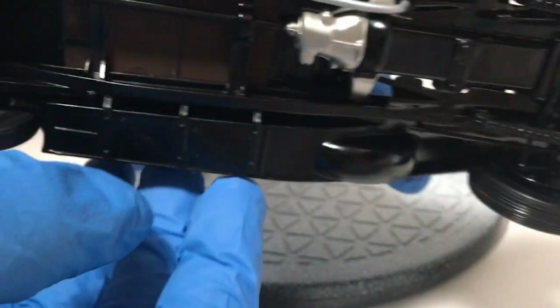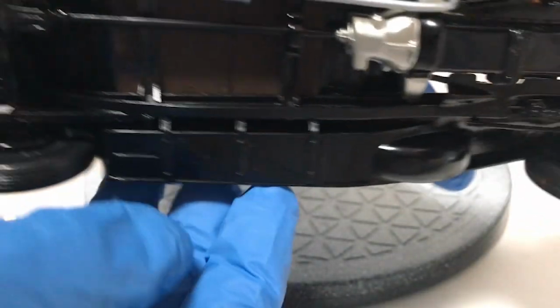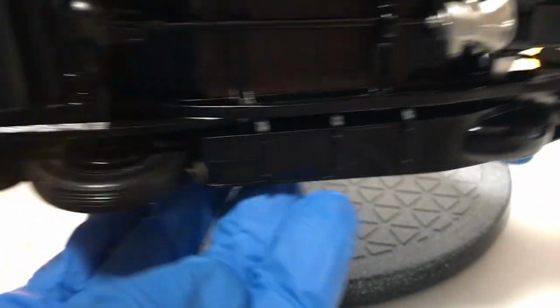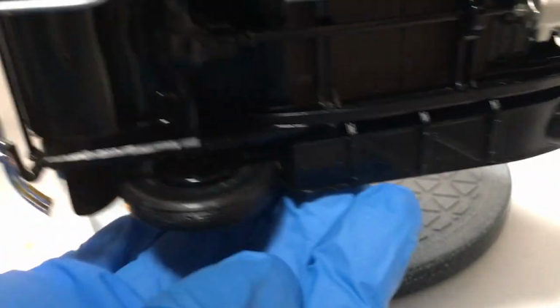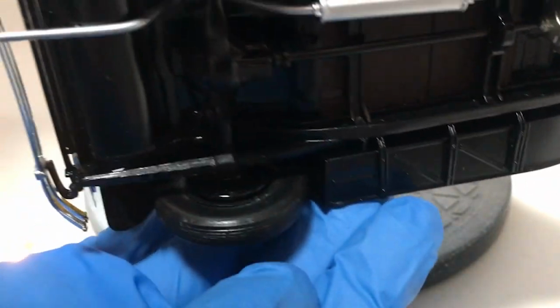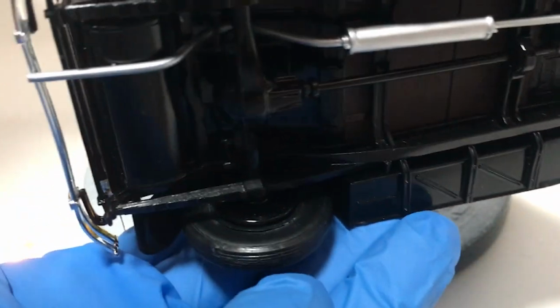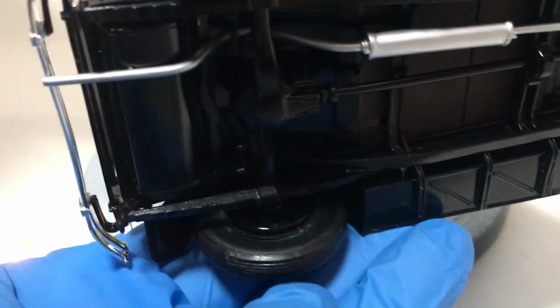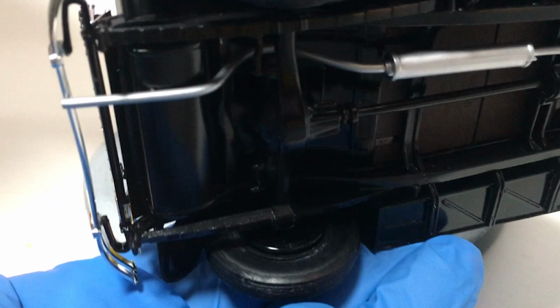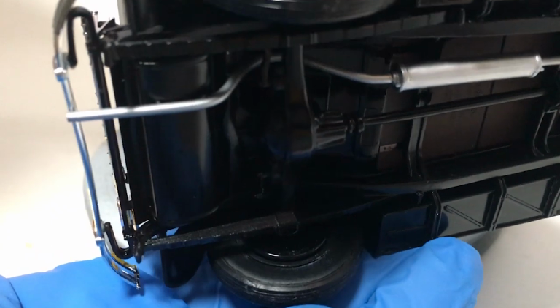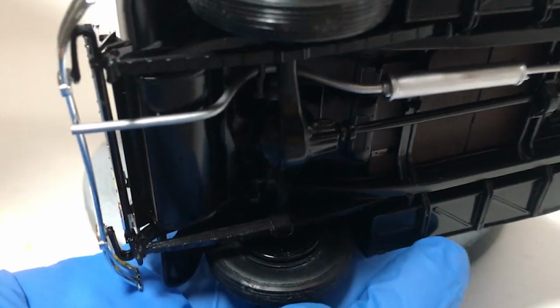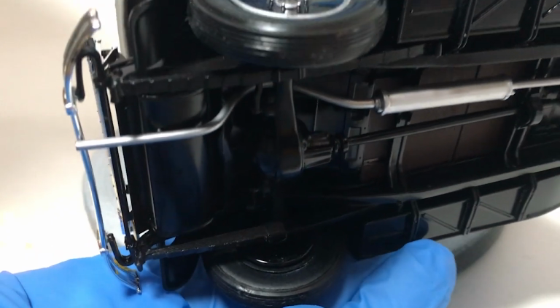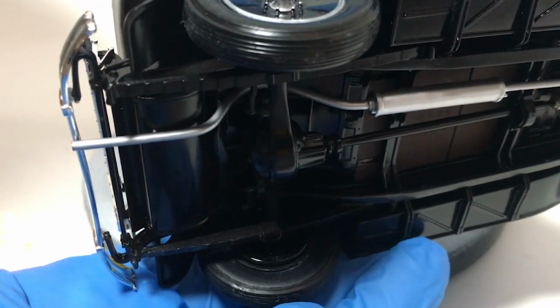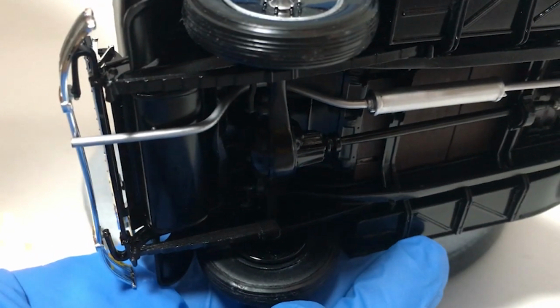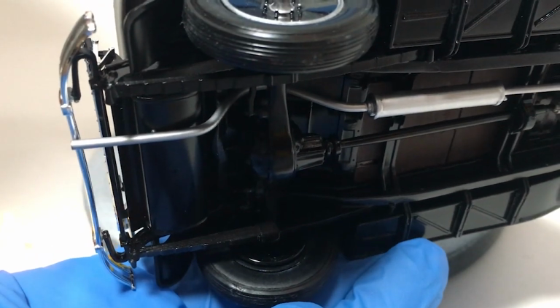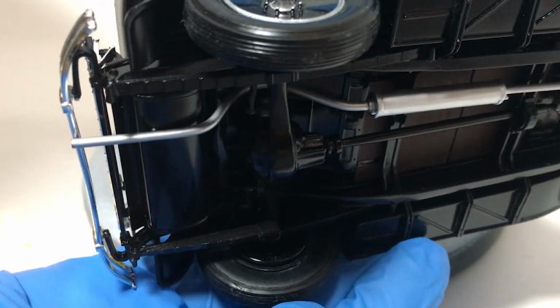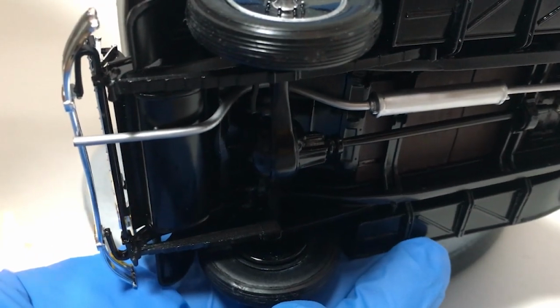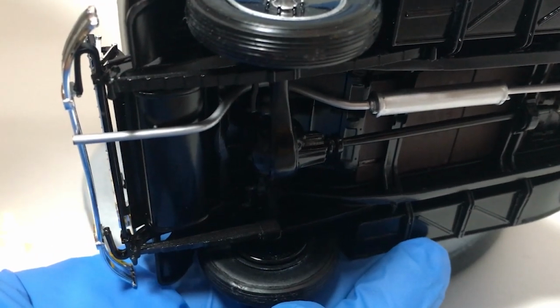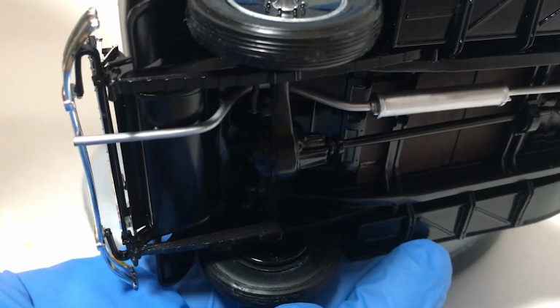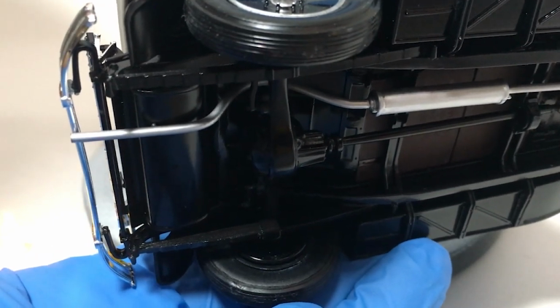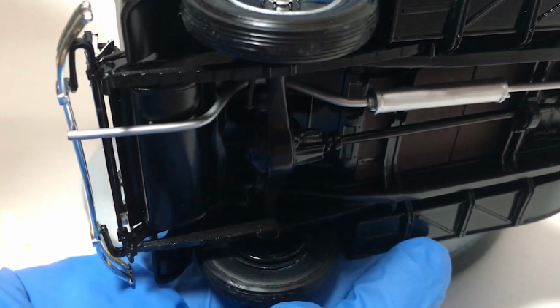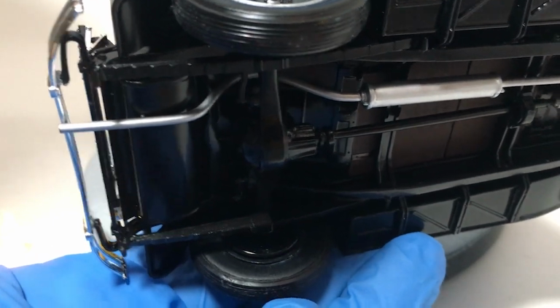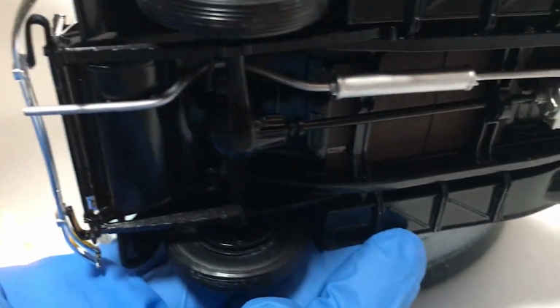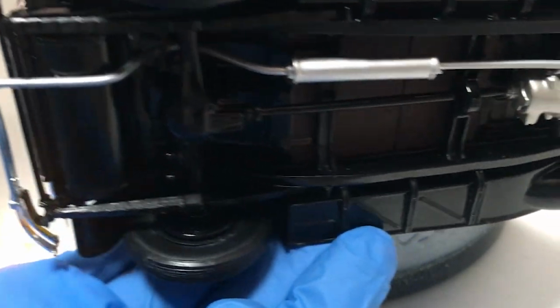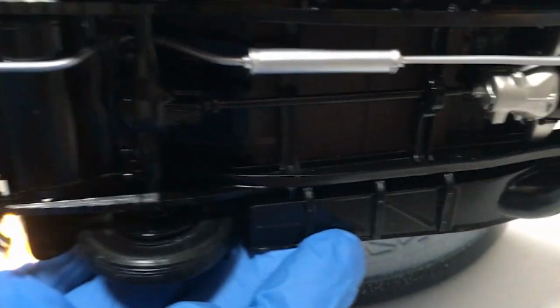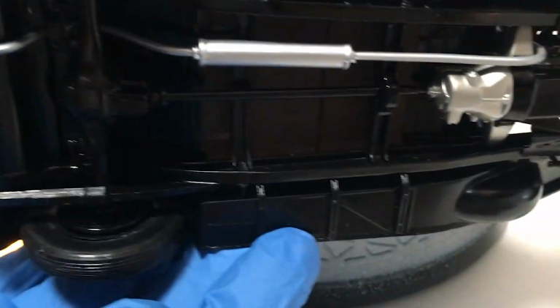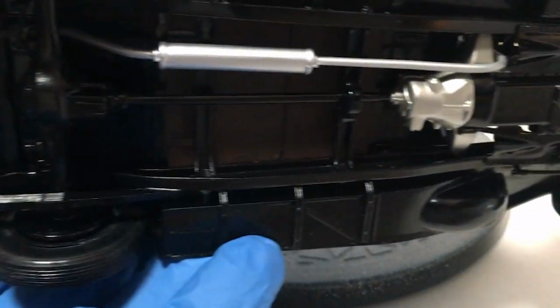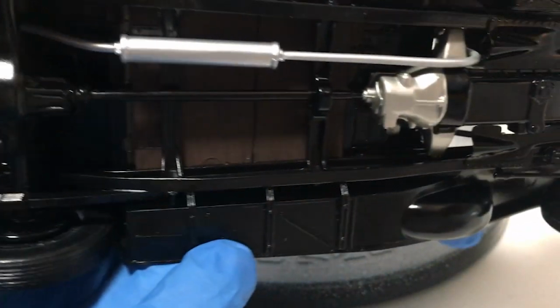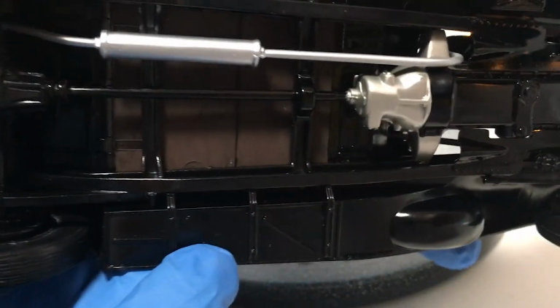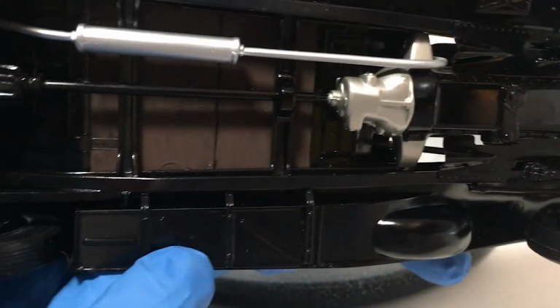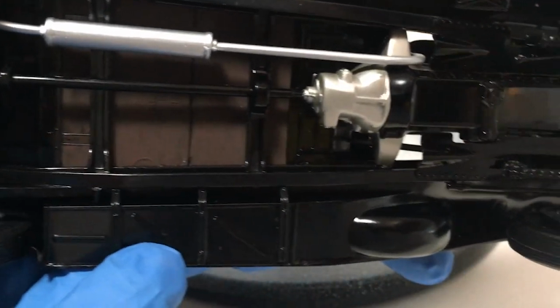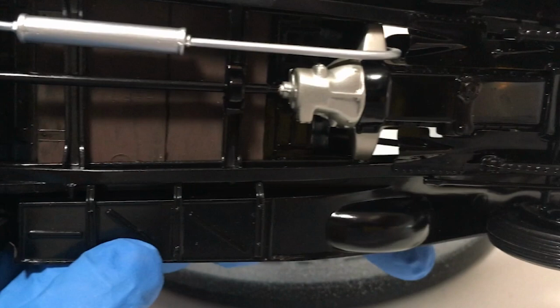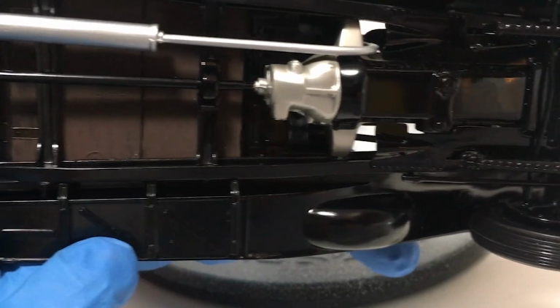Back in the first video I mentioned I was missing one white wall. That's its replacement, carved from 60-thou styrene. Worked out okay.